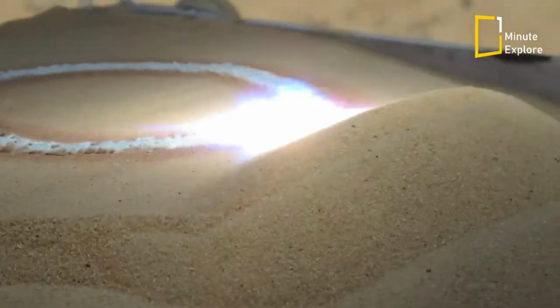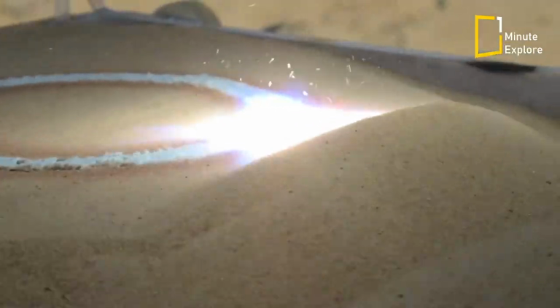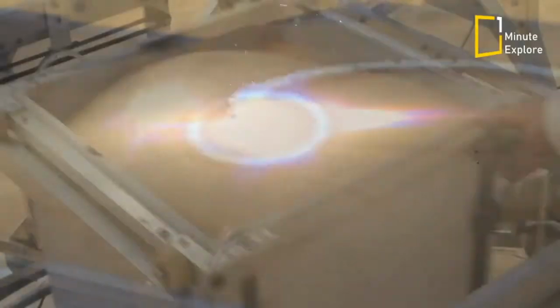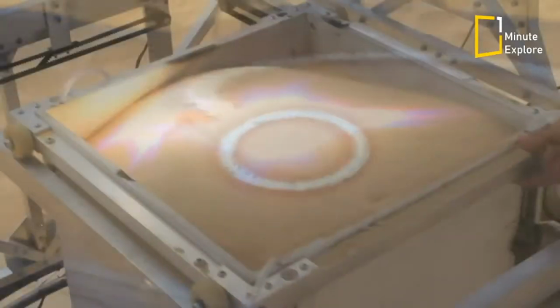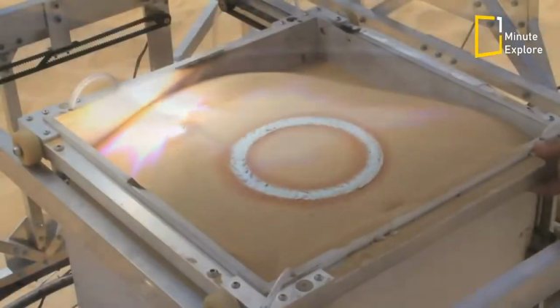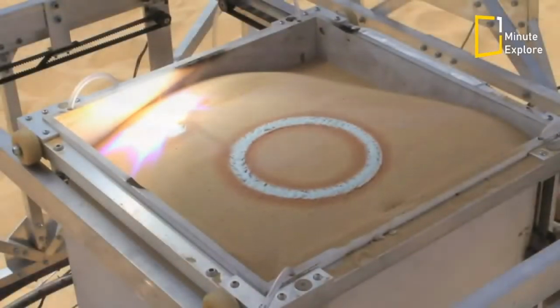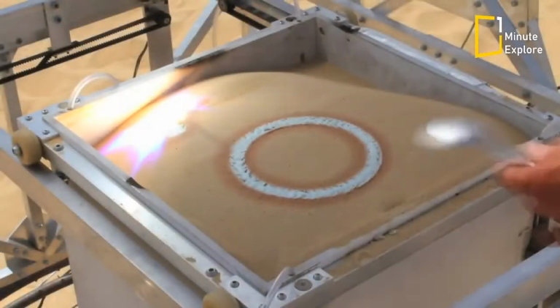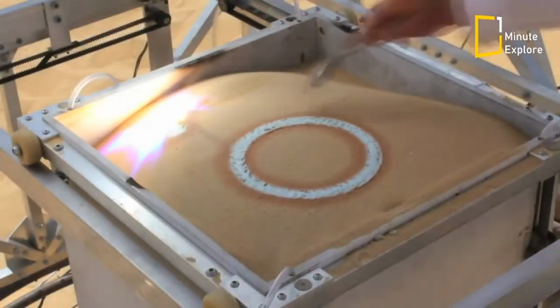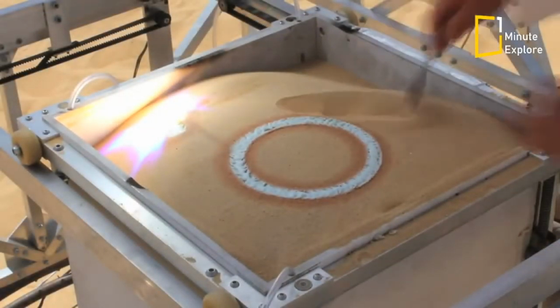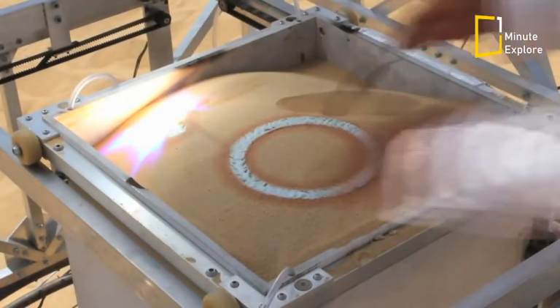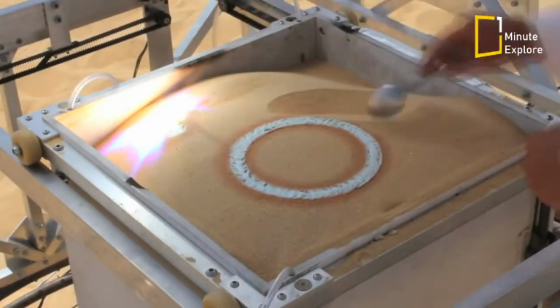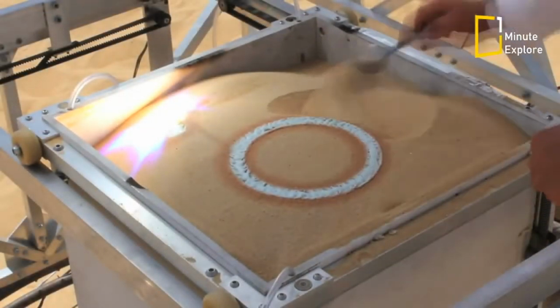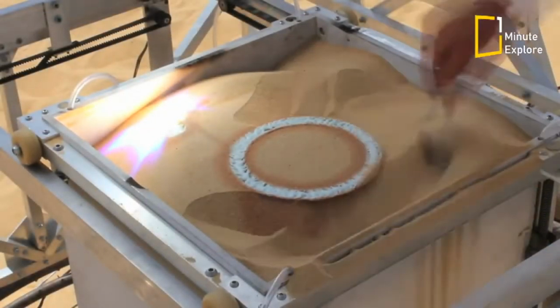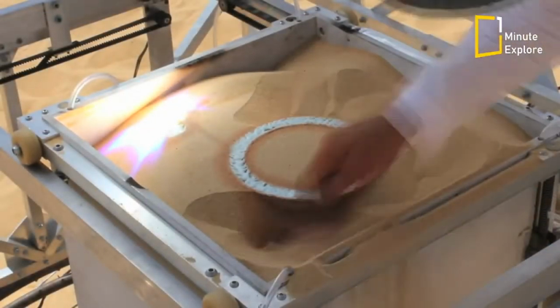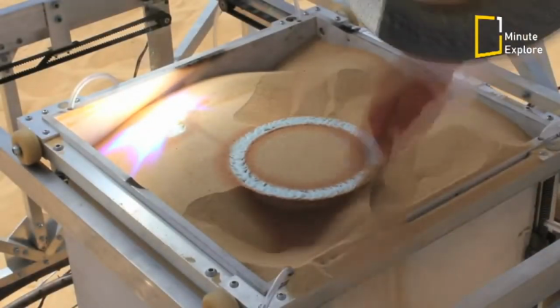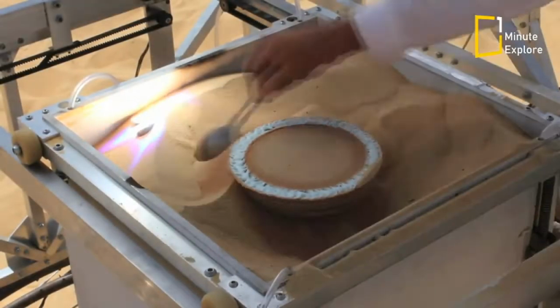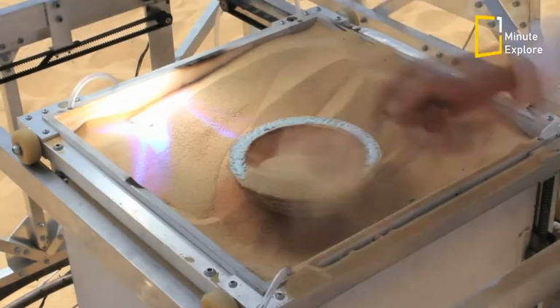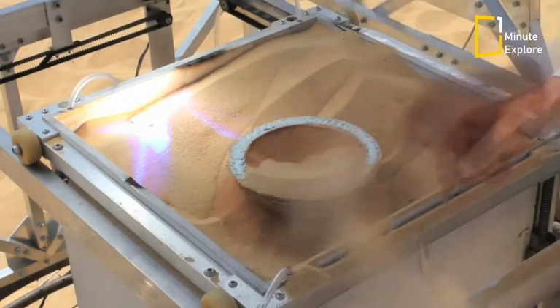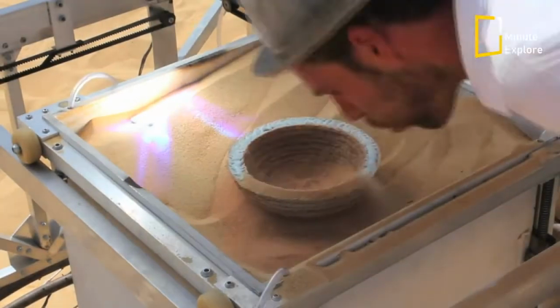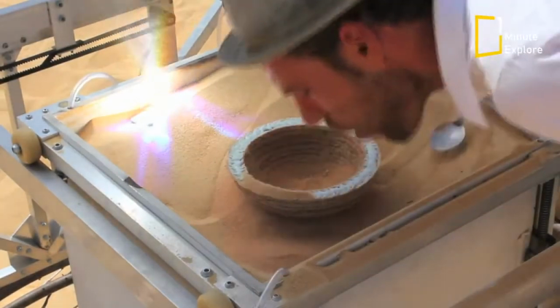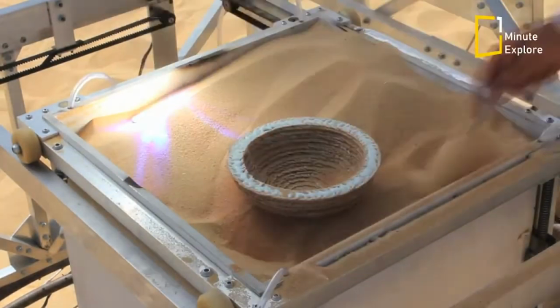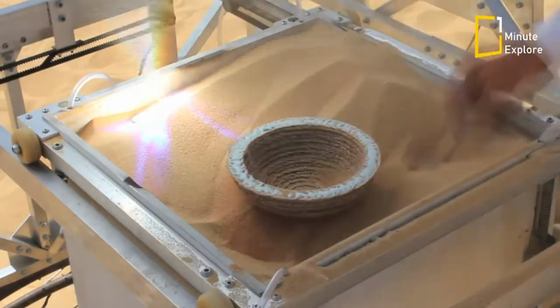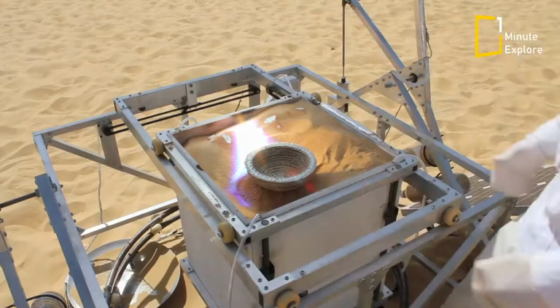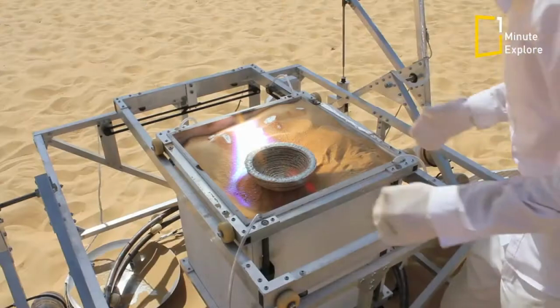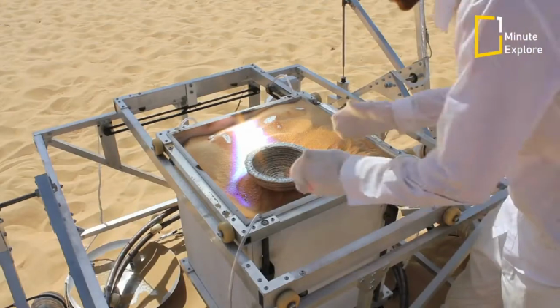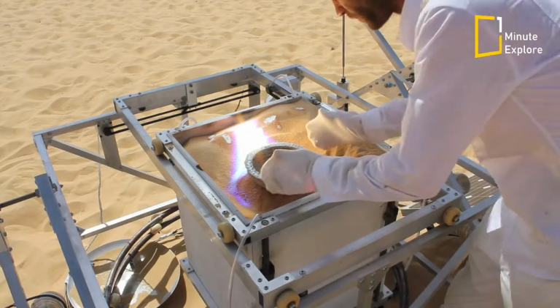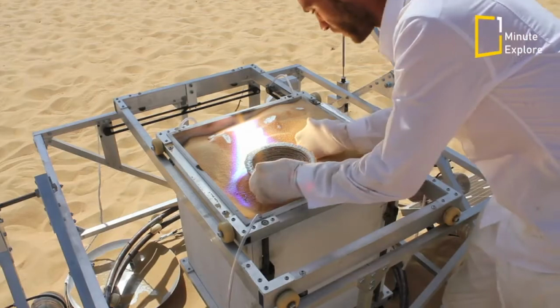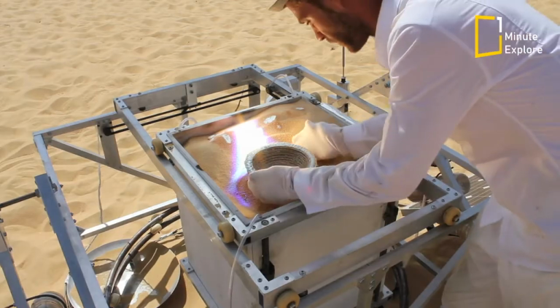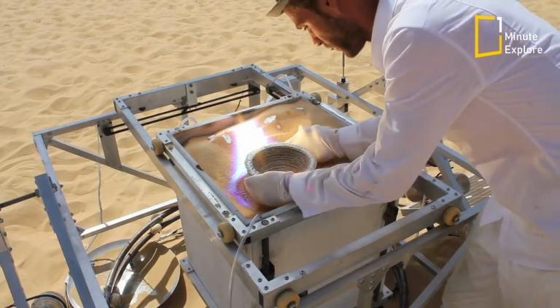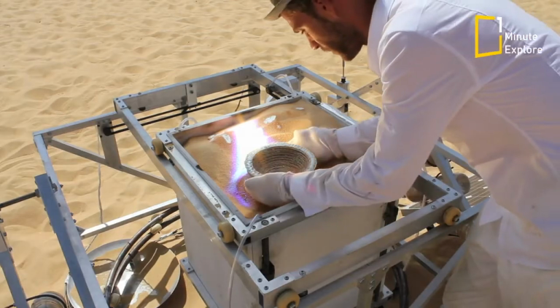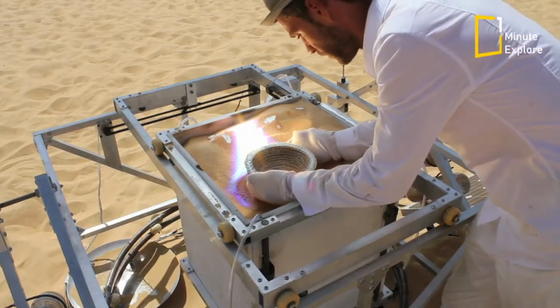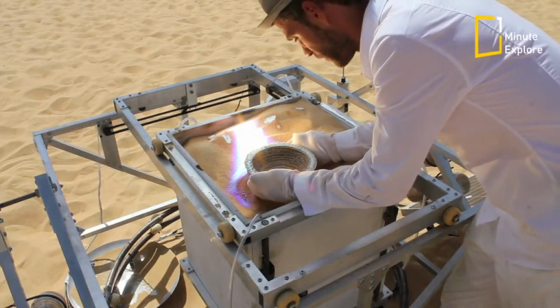Once all of the layers have been melted into place, the piece is allowed to cool and dug out from the sandbox.